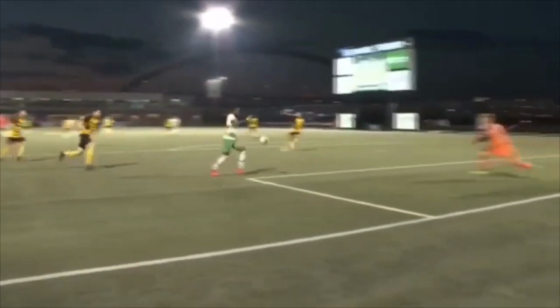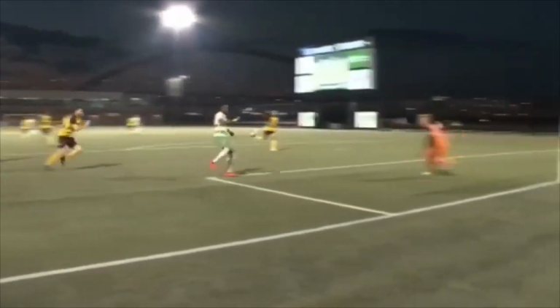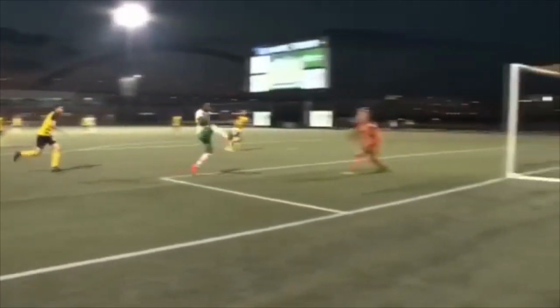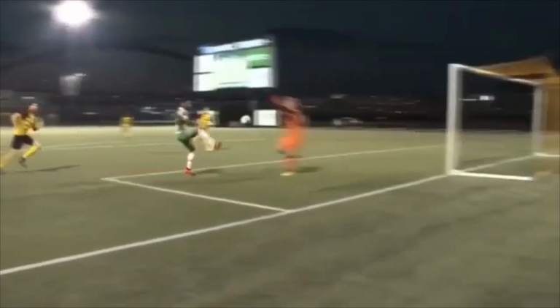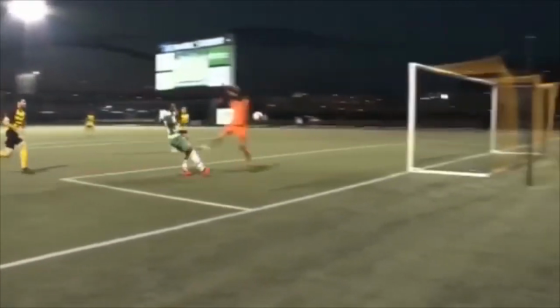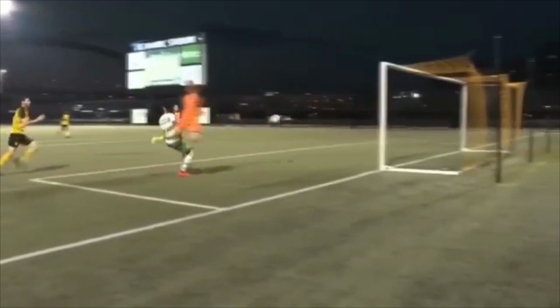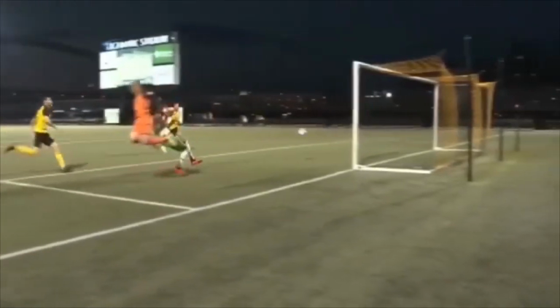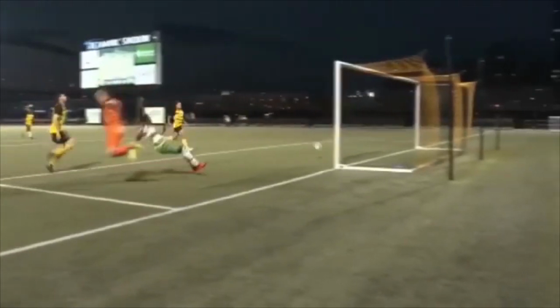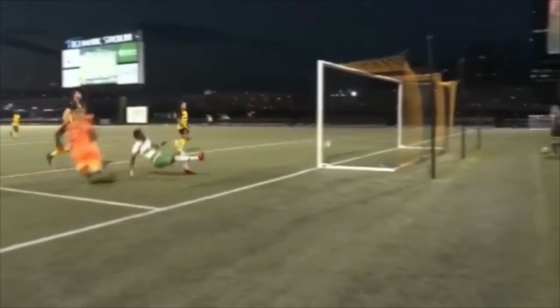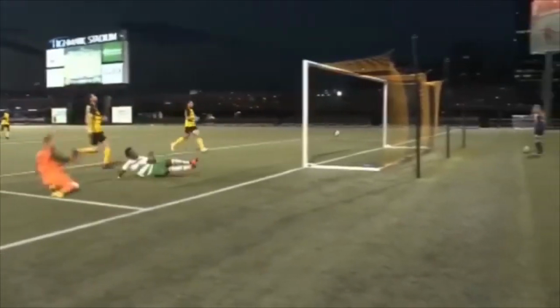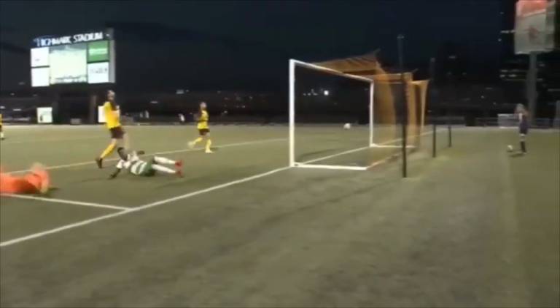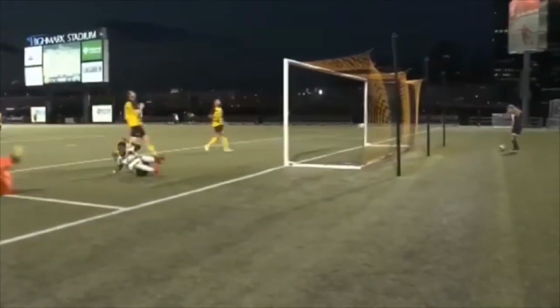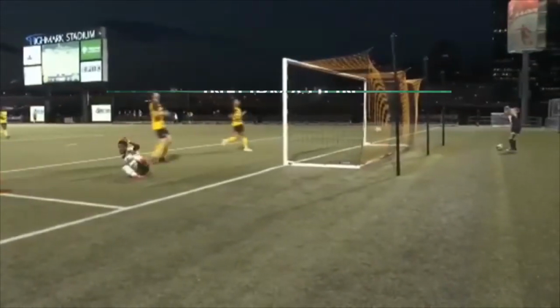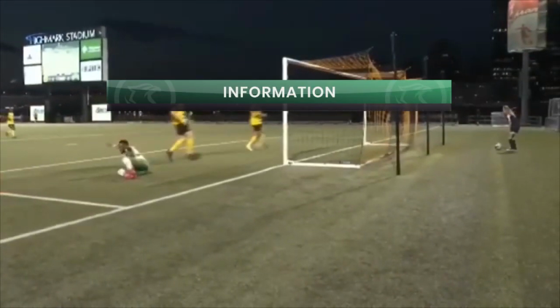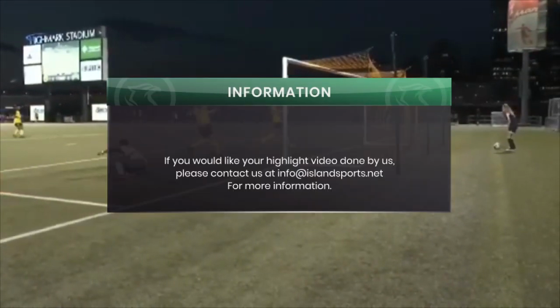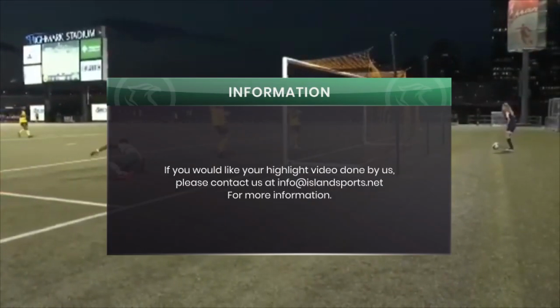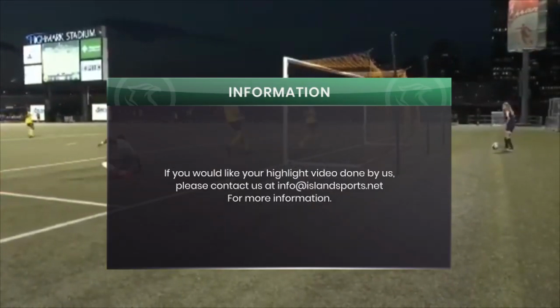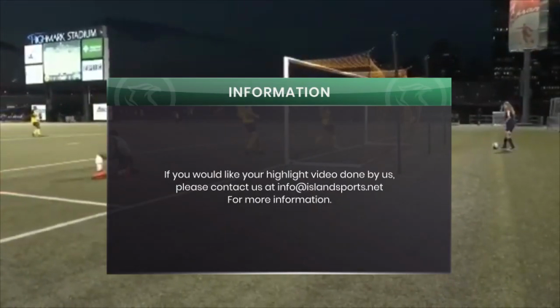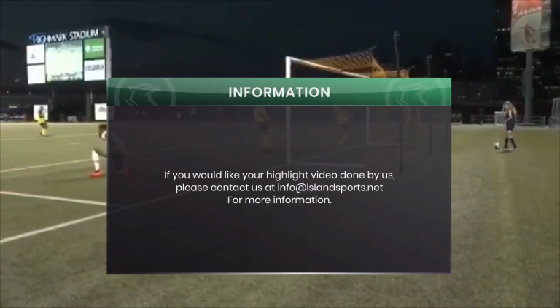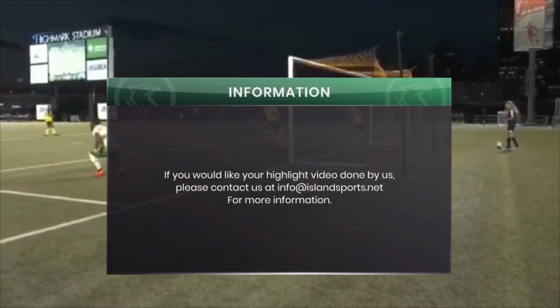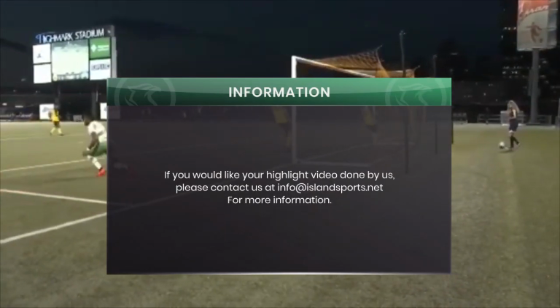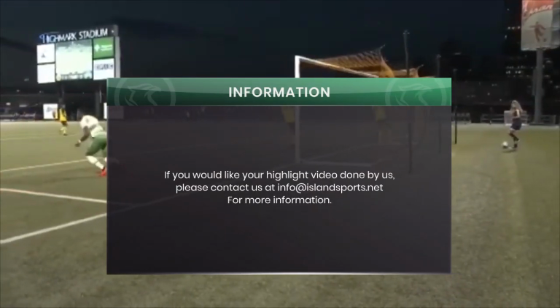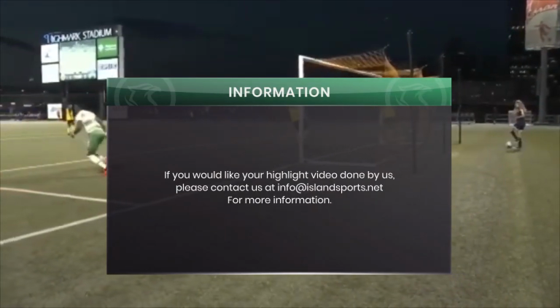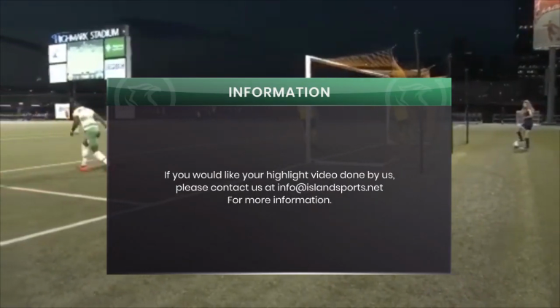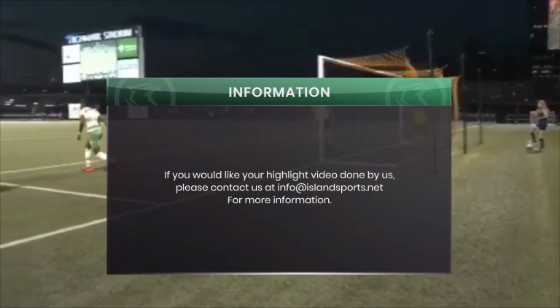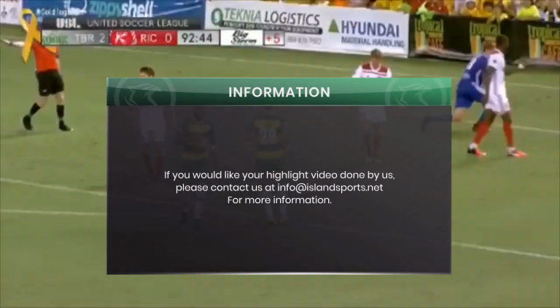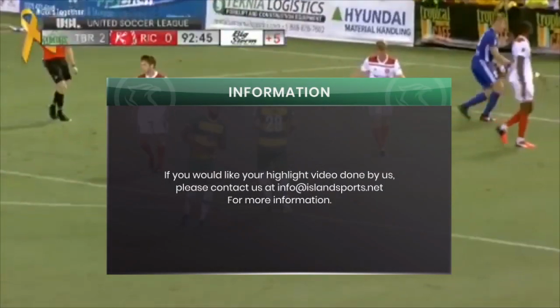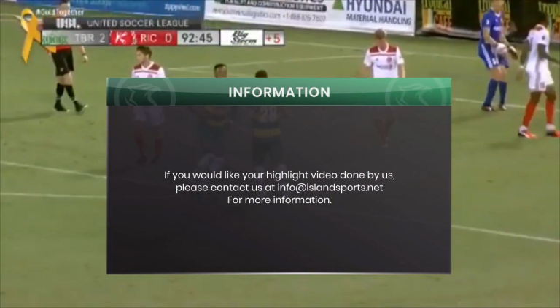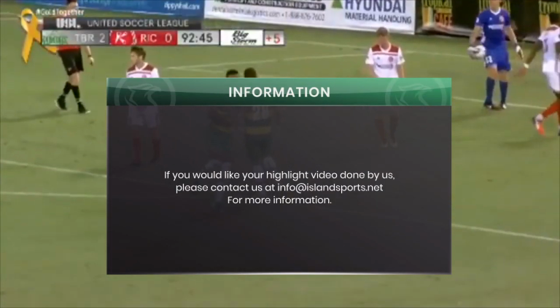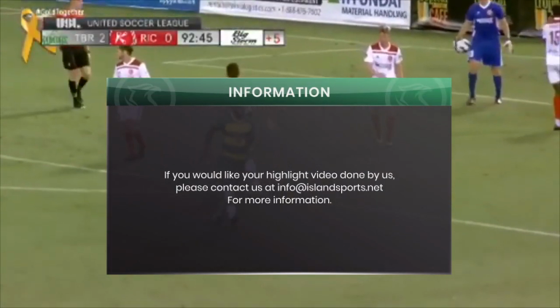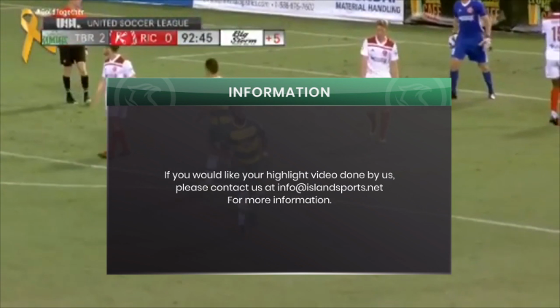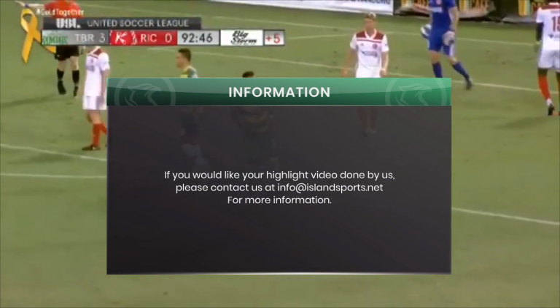Junior Flemings out of nothing ends up 1v1 with the keeper, Kirk. Kirk charges — and SCORES!